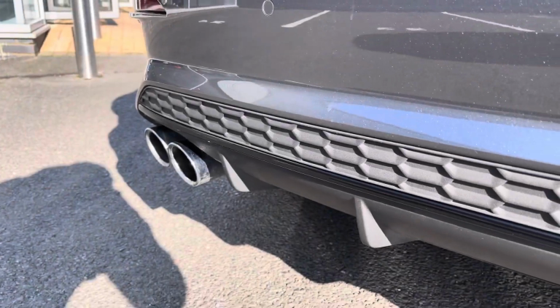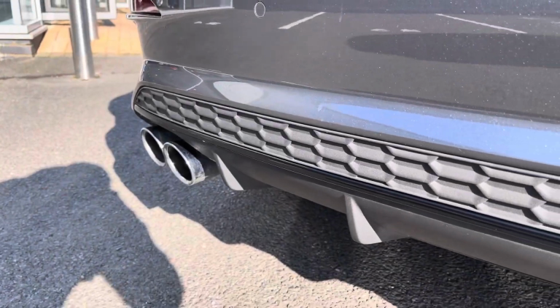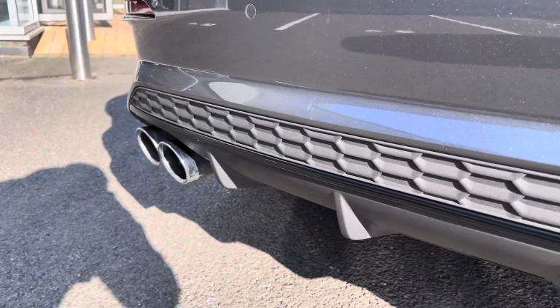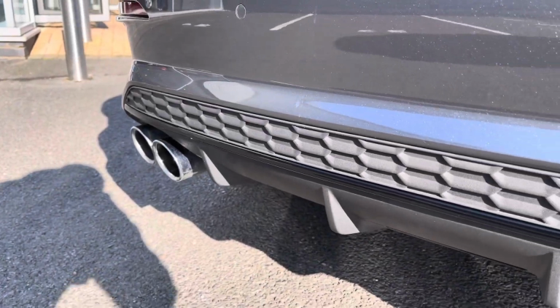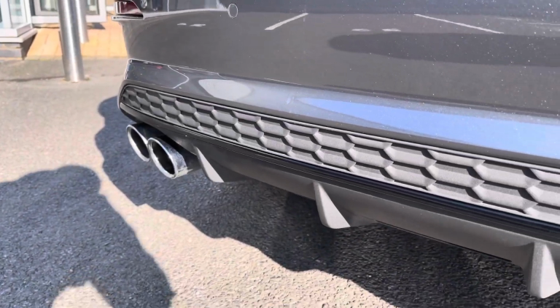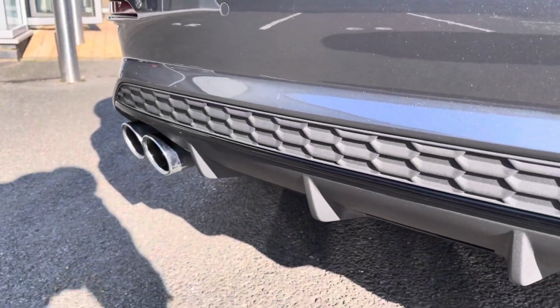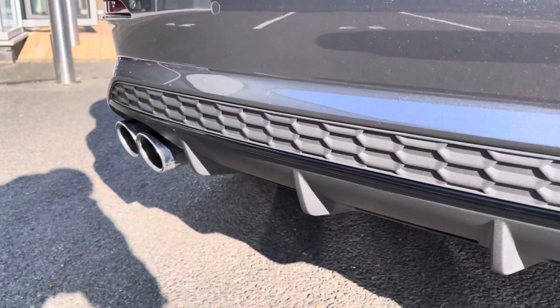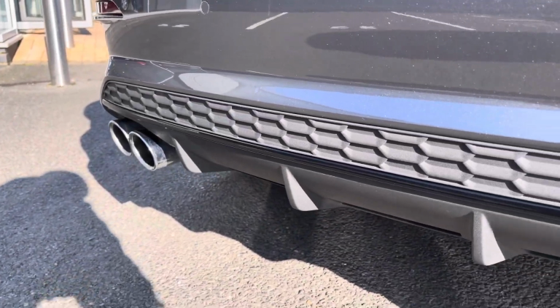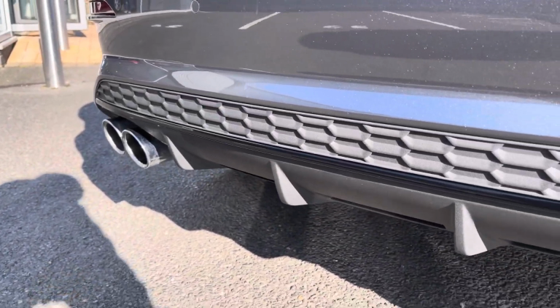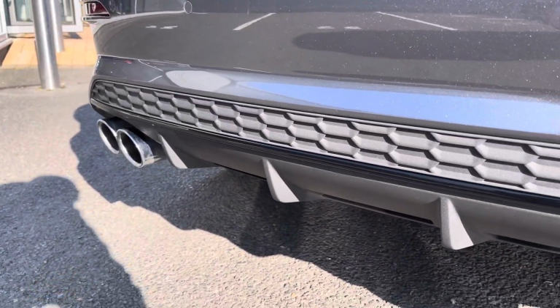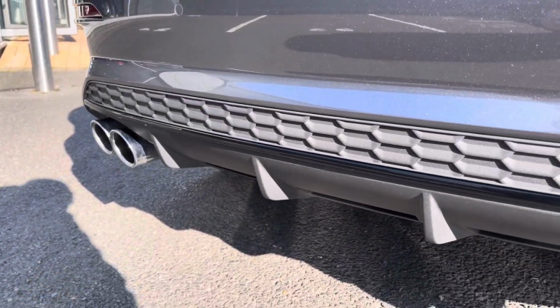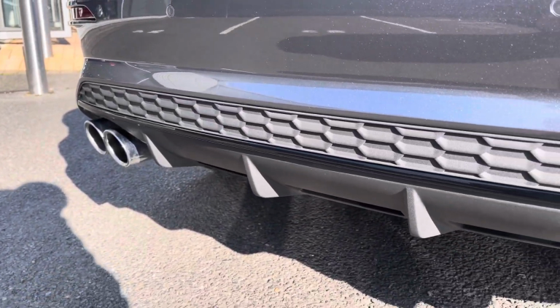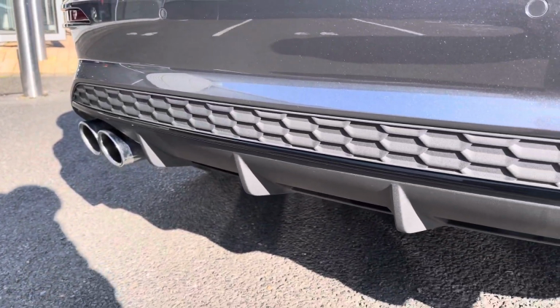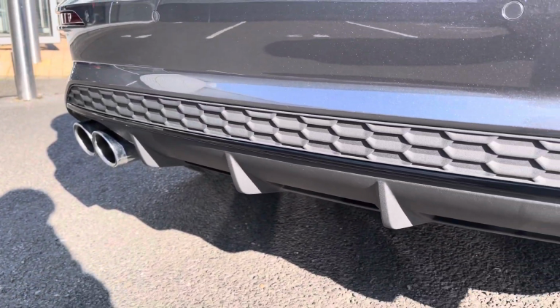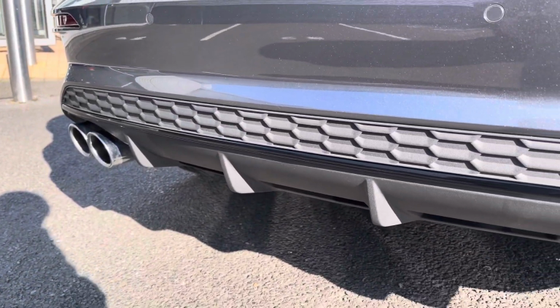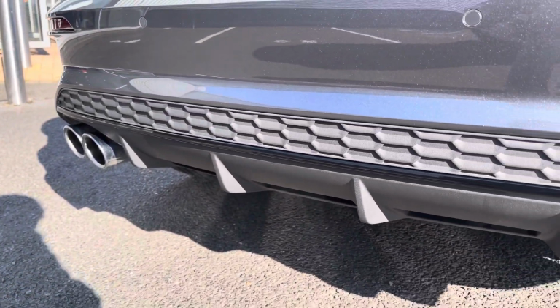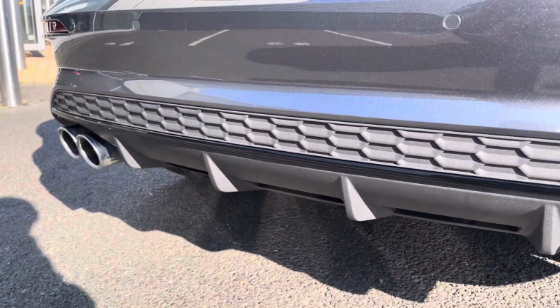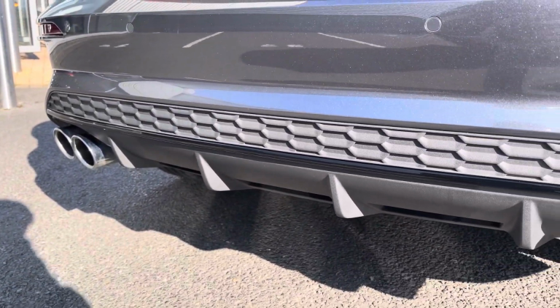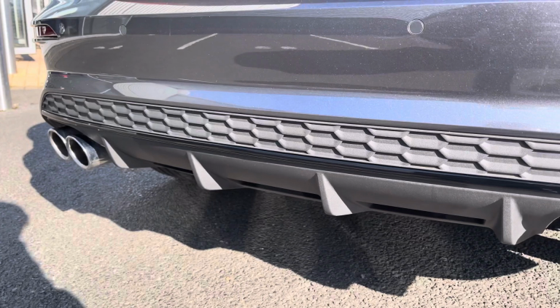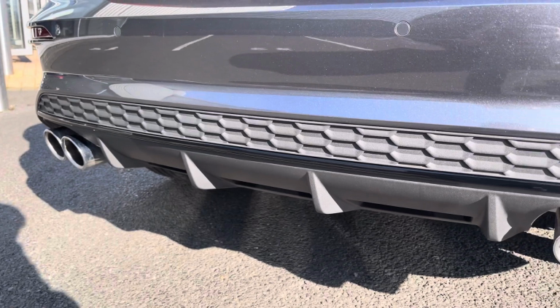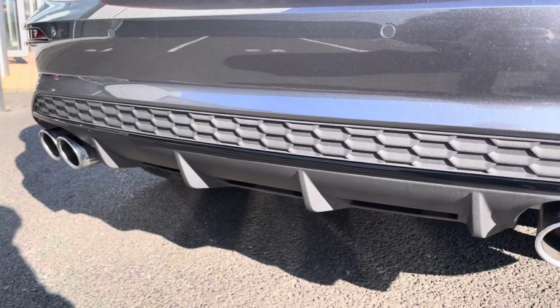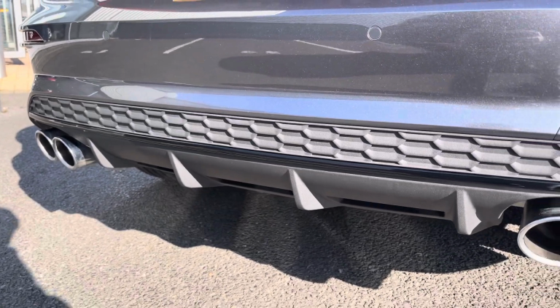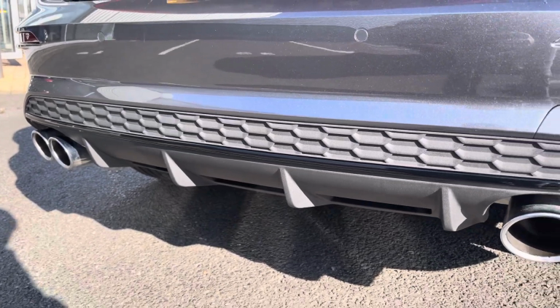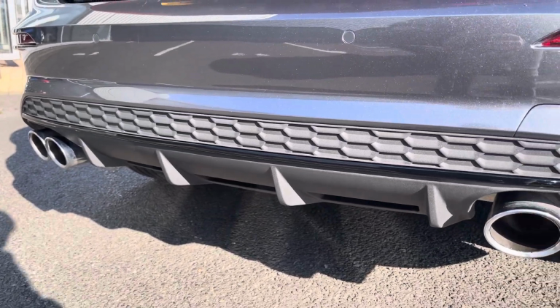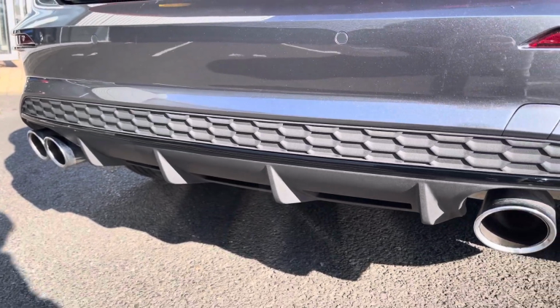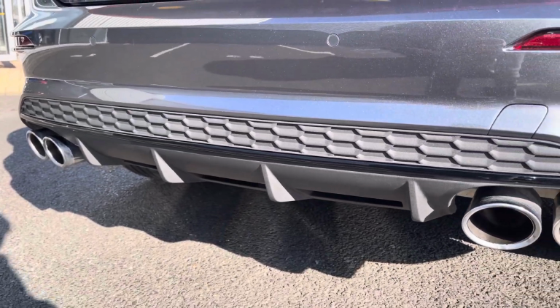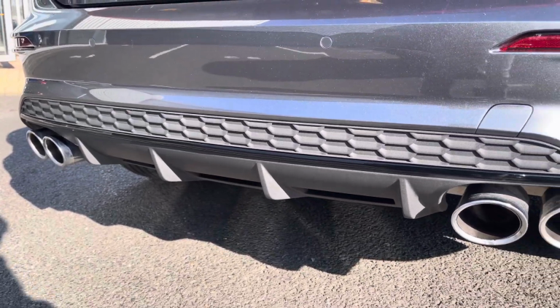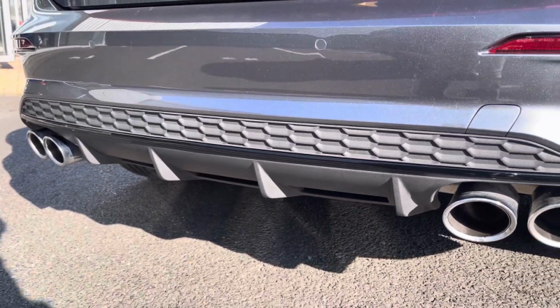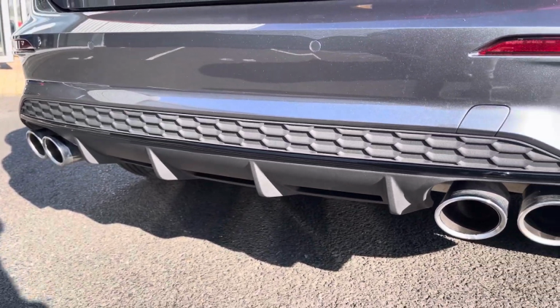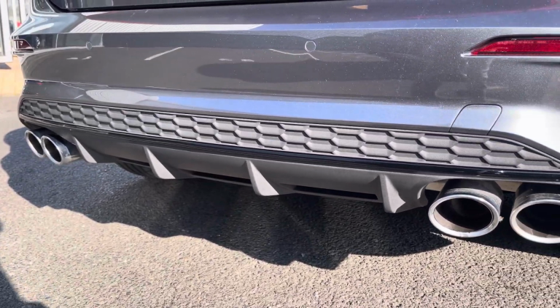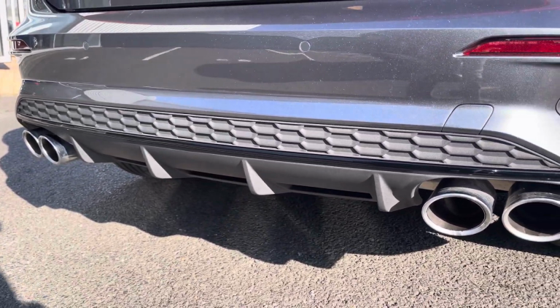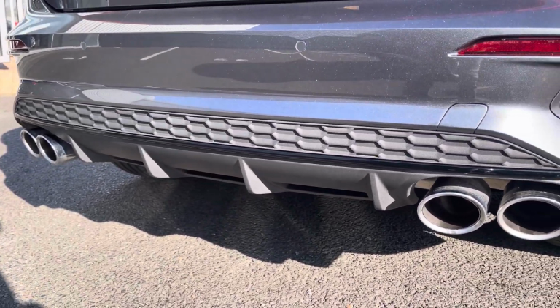To the rear you've got an aggressive end with the rear diffuser and the quad exhaust tailpipes, giving a nice sporty look.